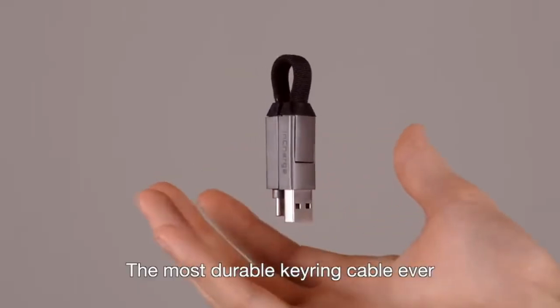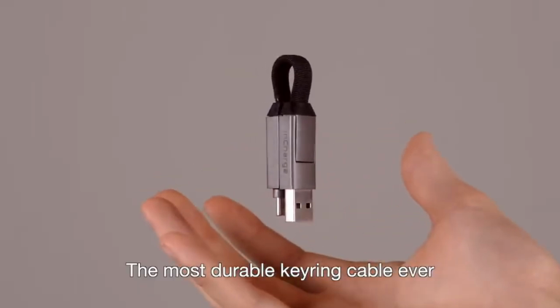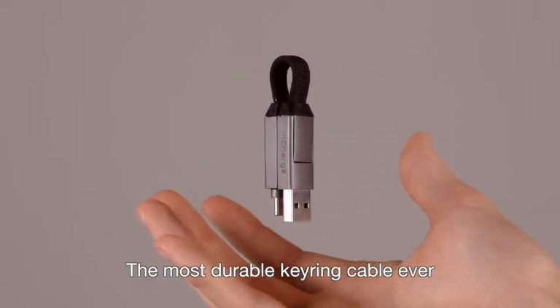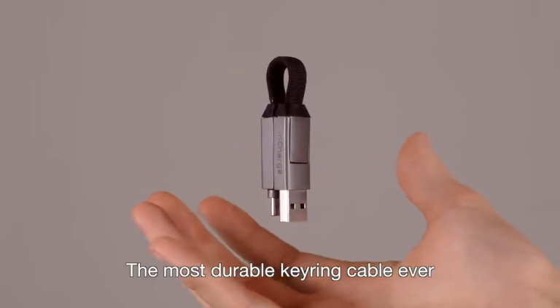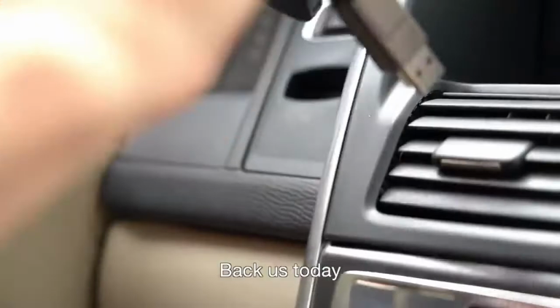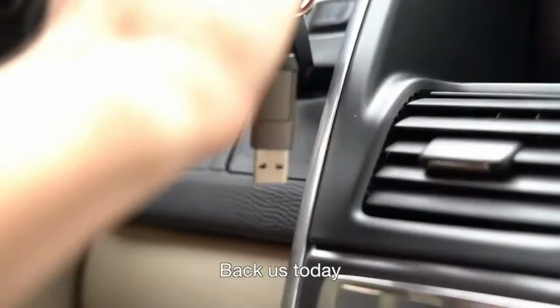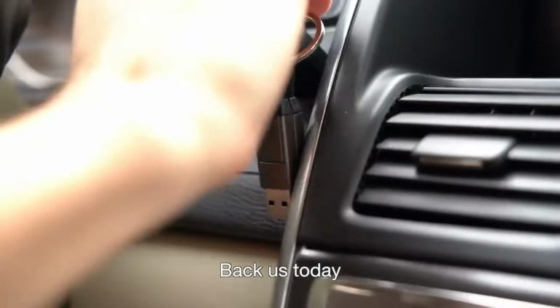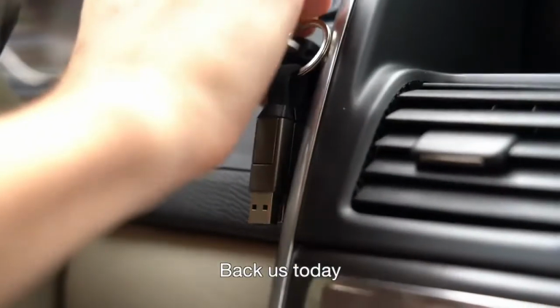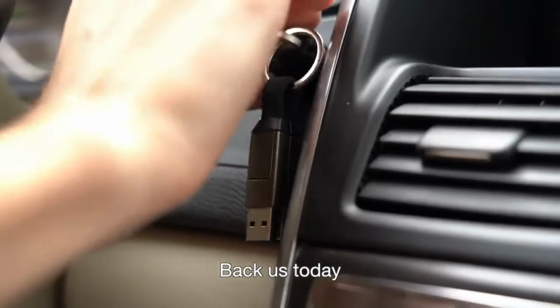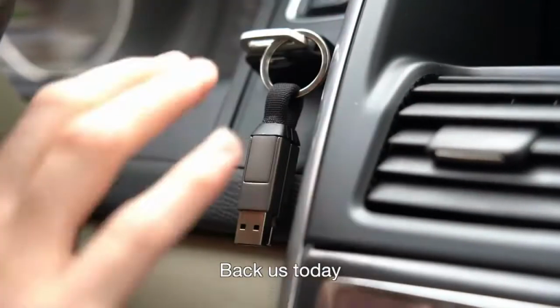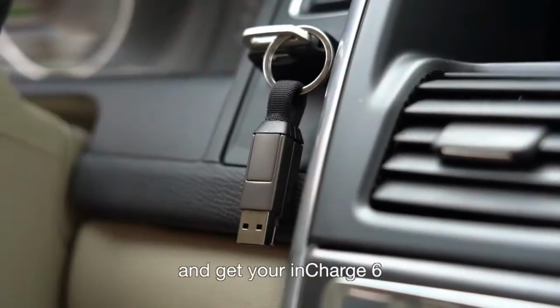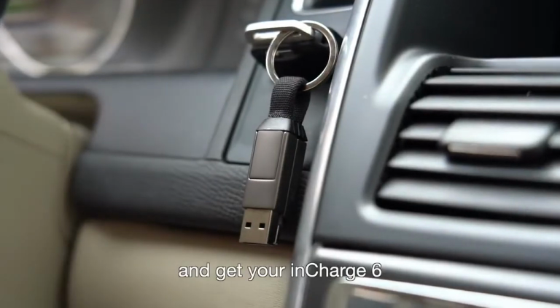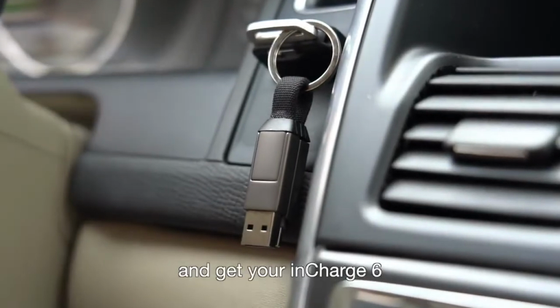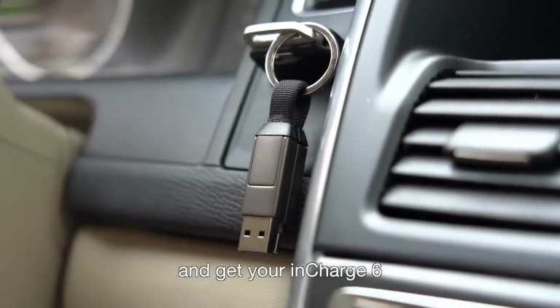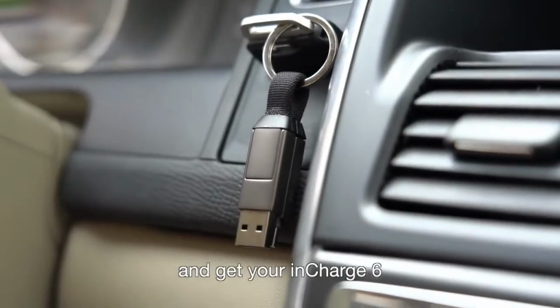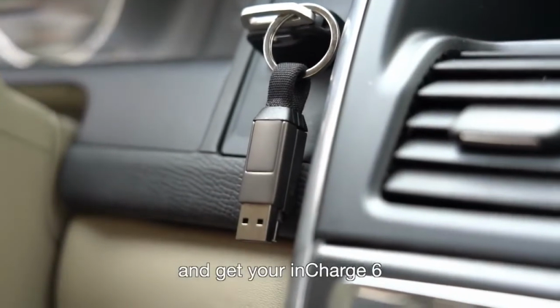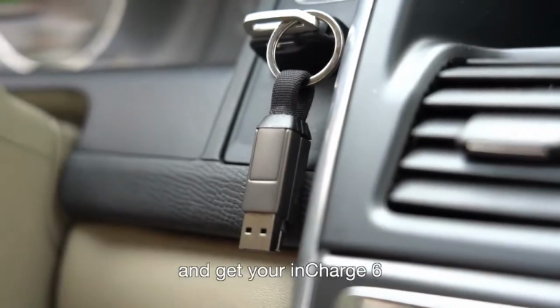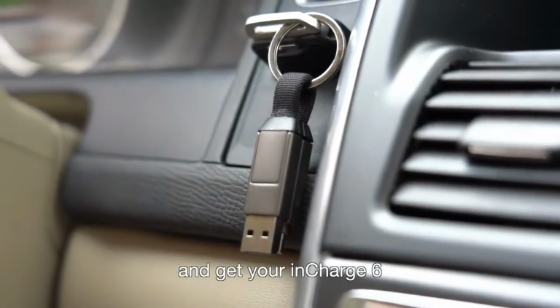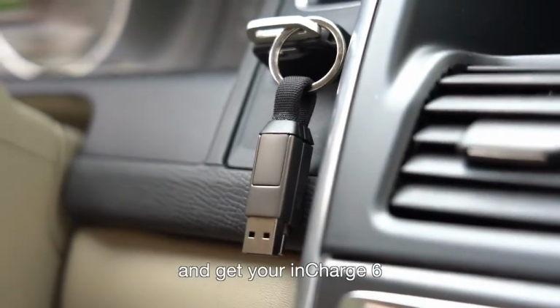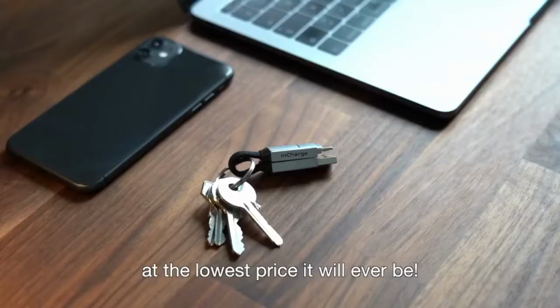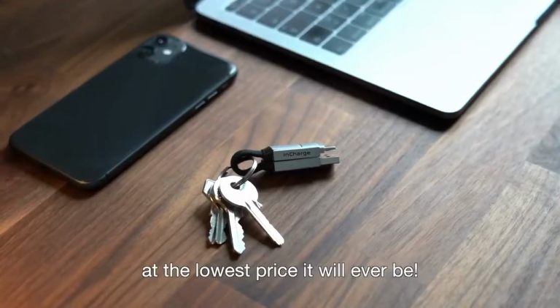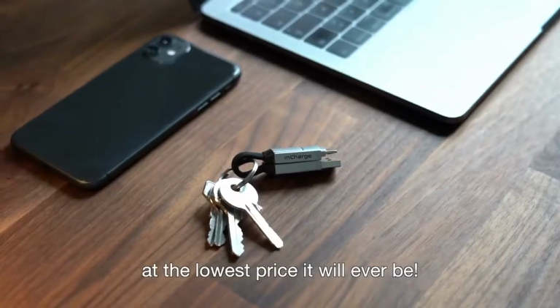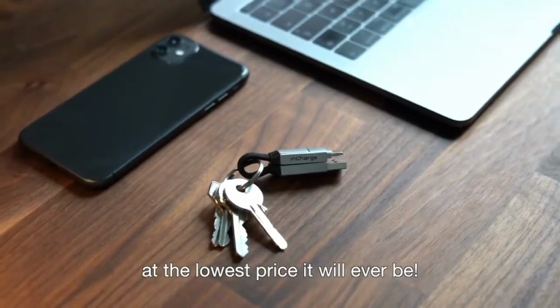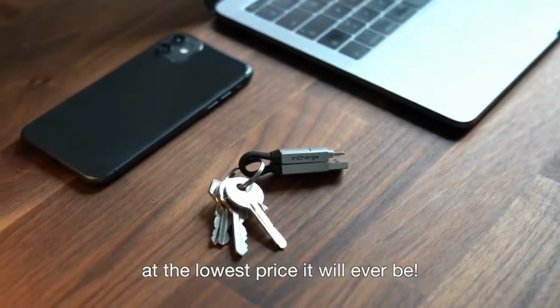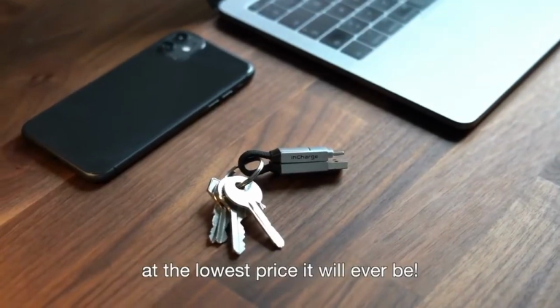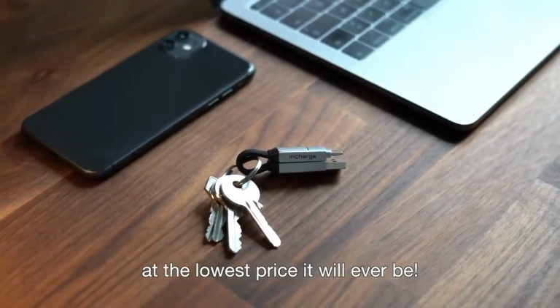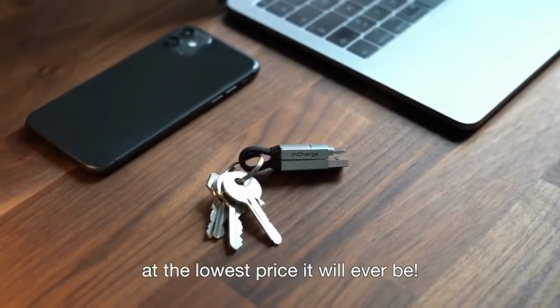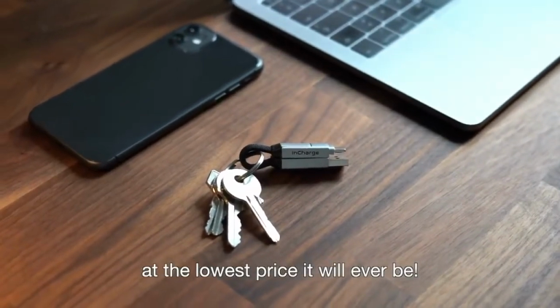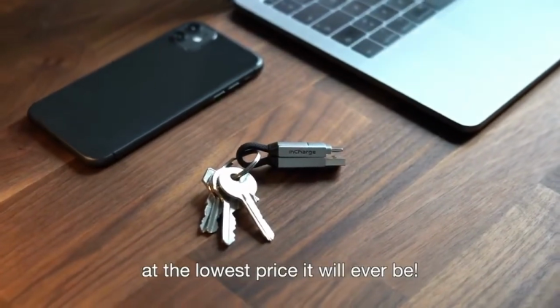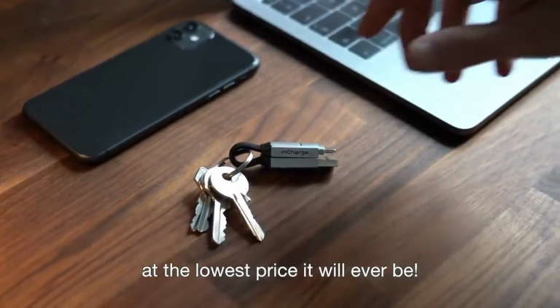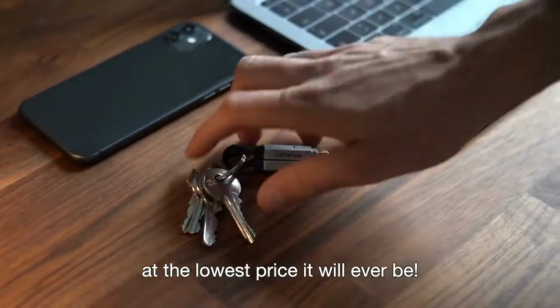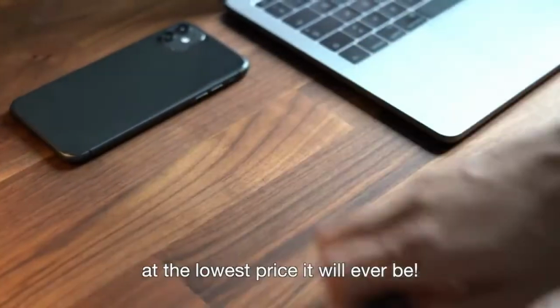Back us today and get your inCharge 6 at the lowest price it will ever be.